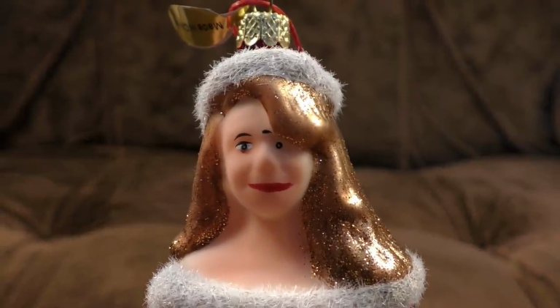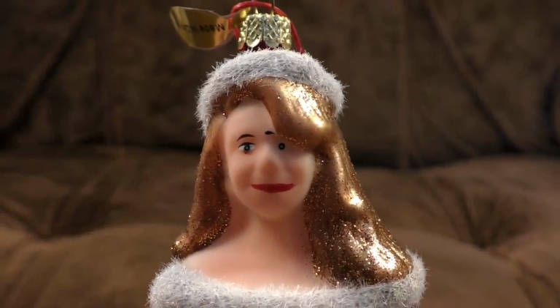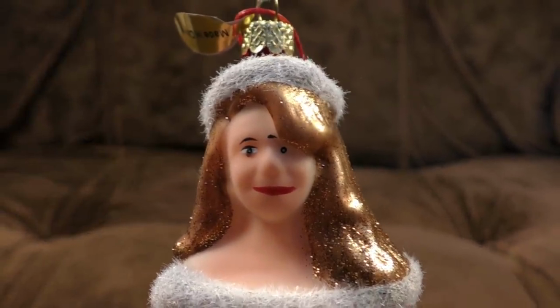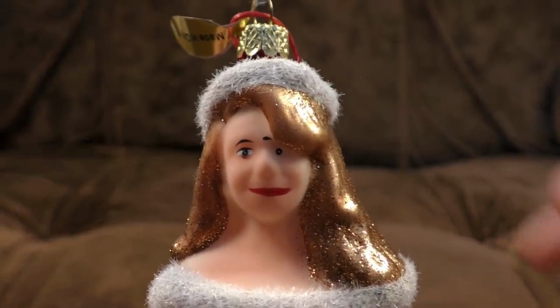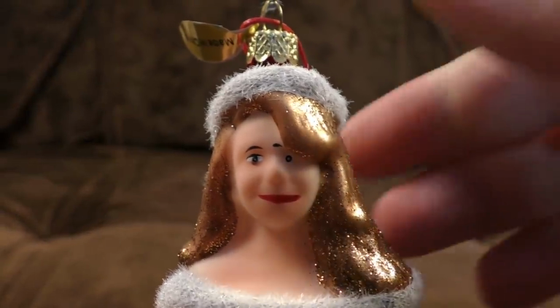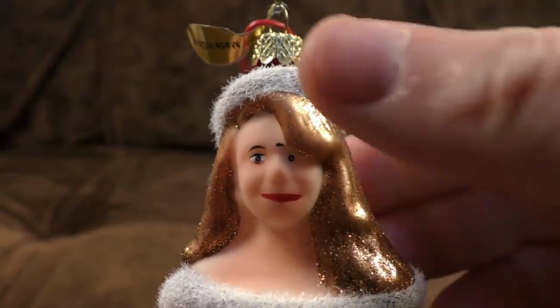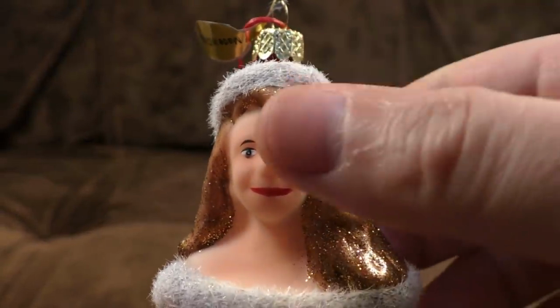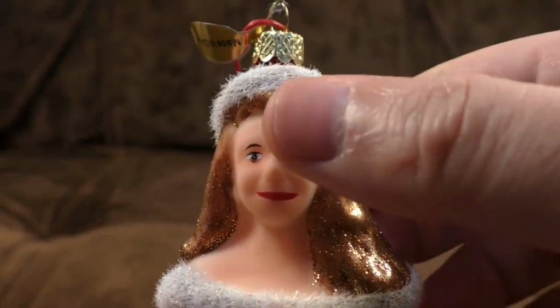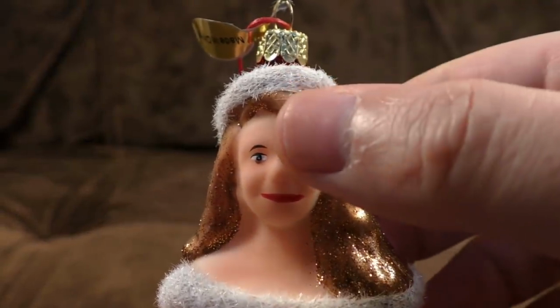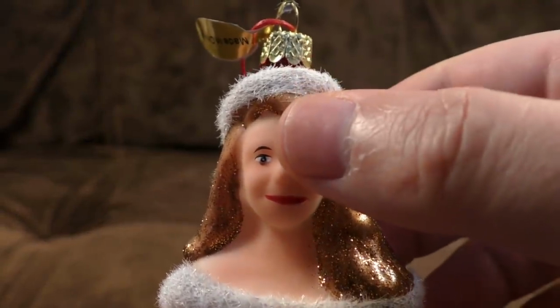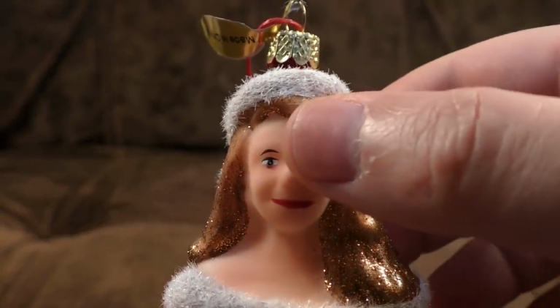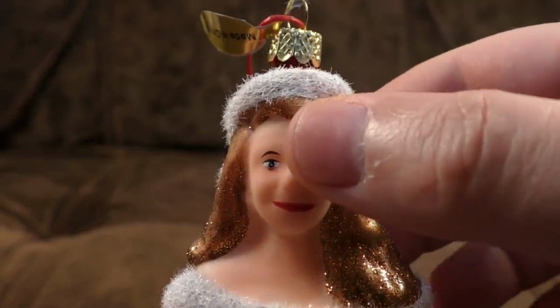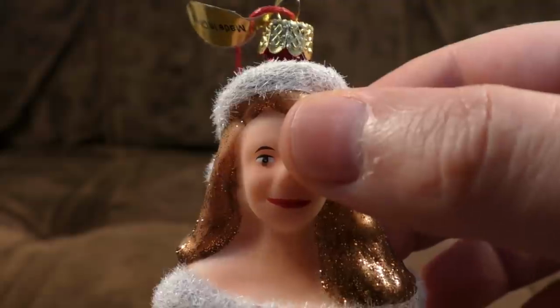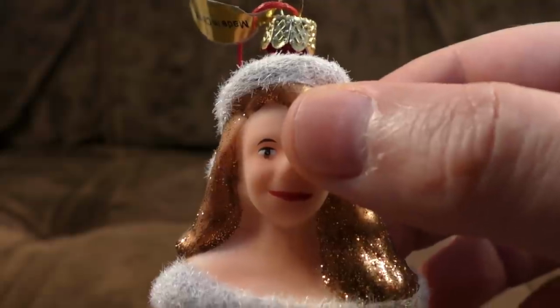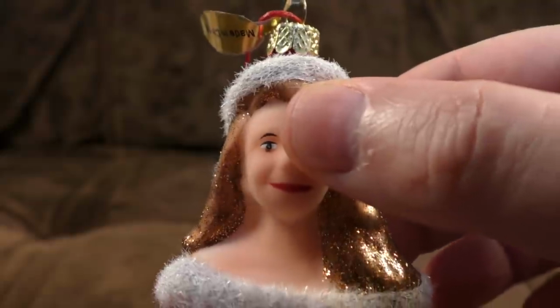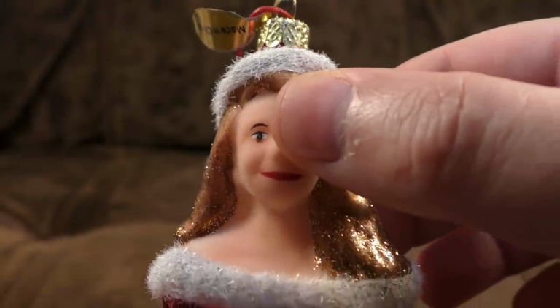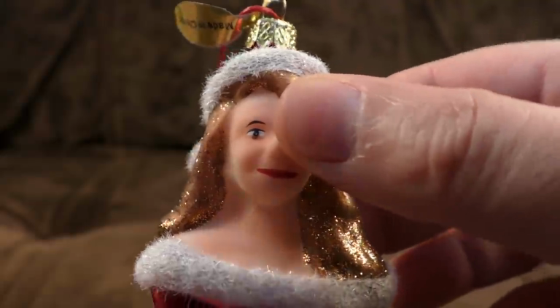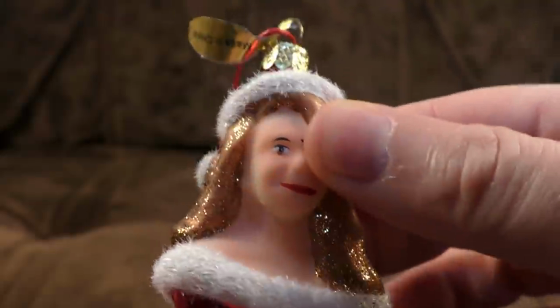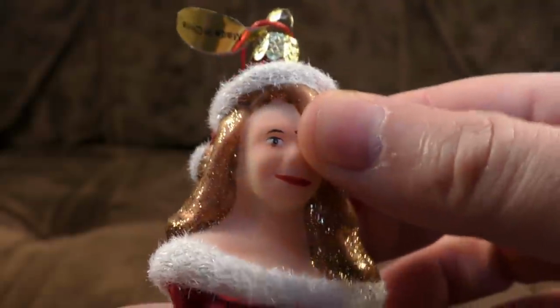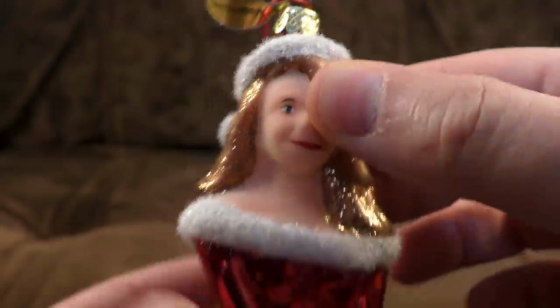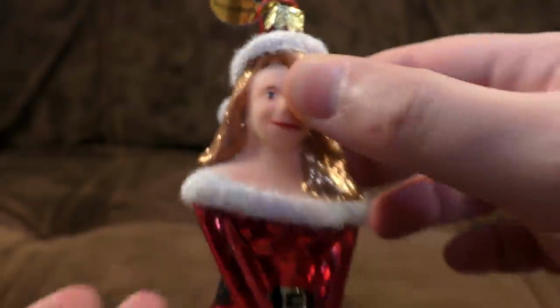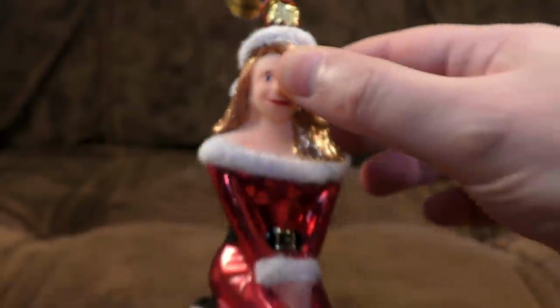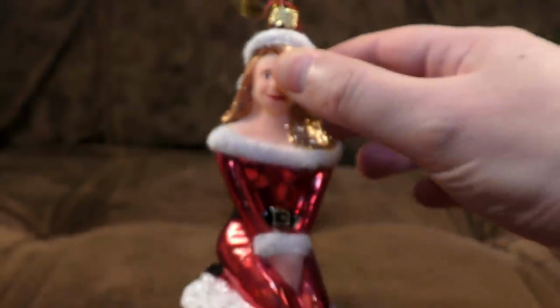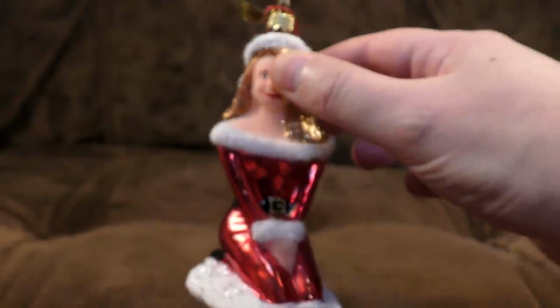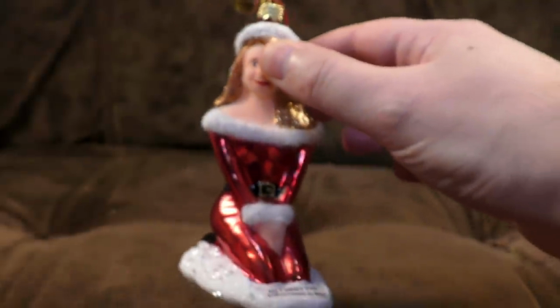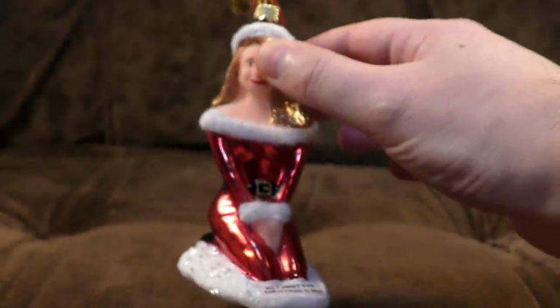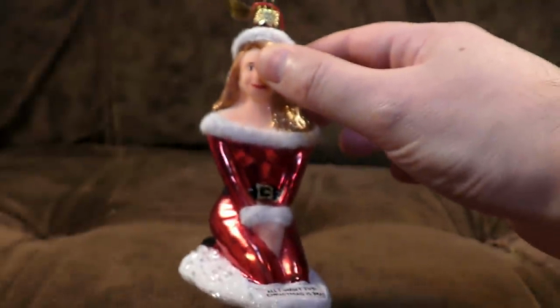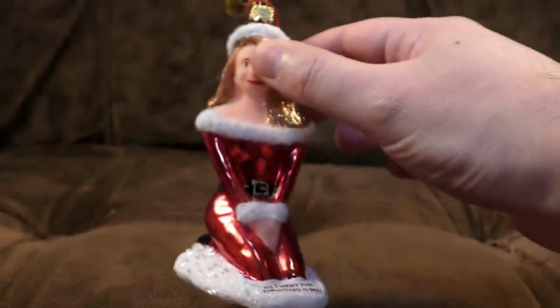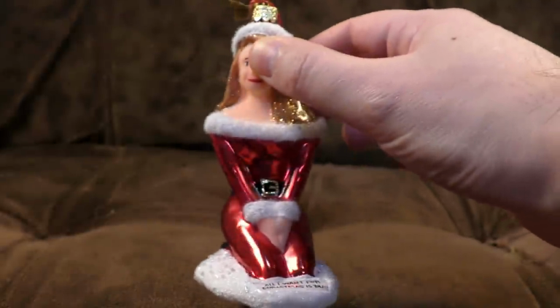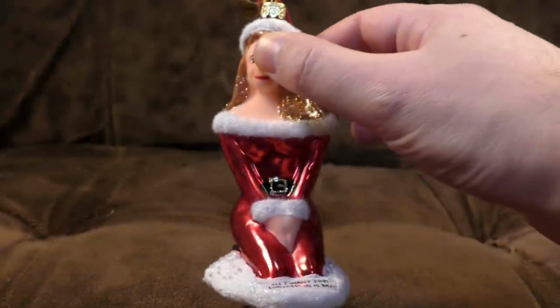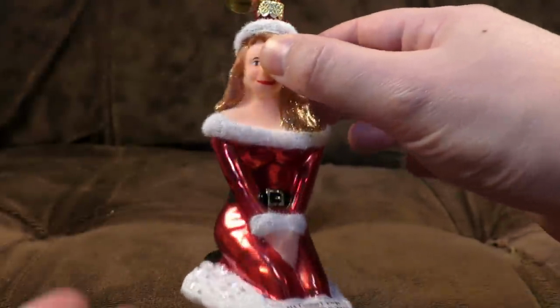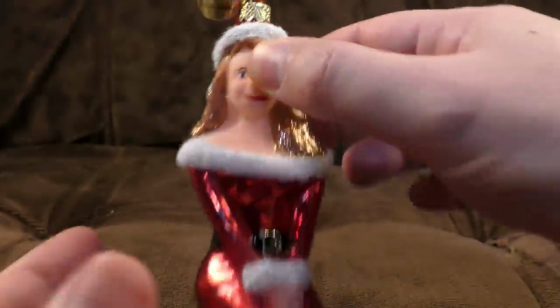You see, if you paid somebody to just keep their thumb over that bit, it'd be kind of fine, wouldn't it?